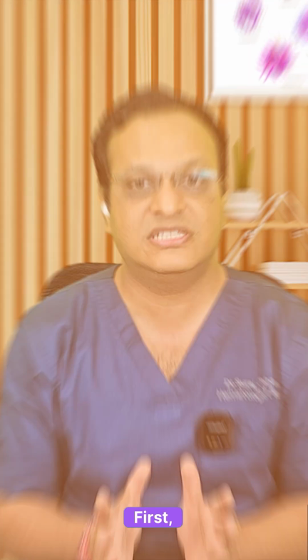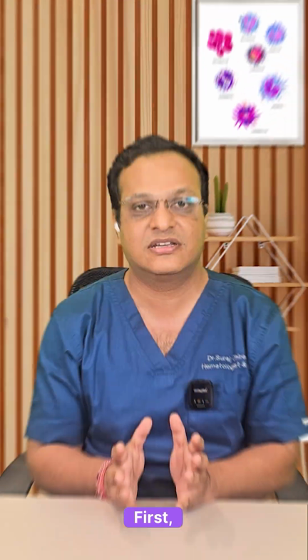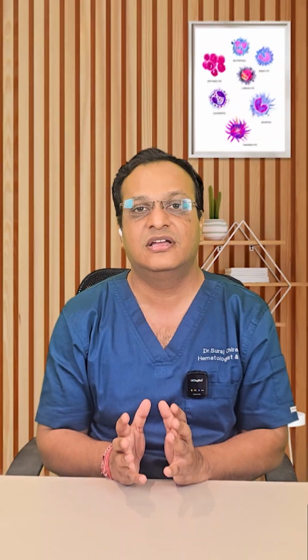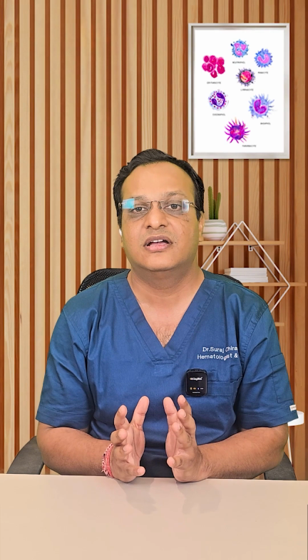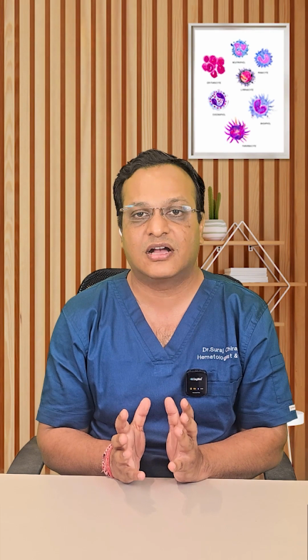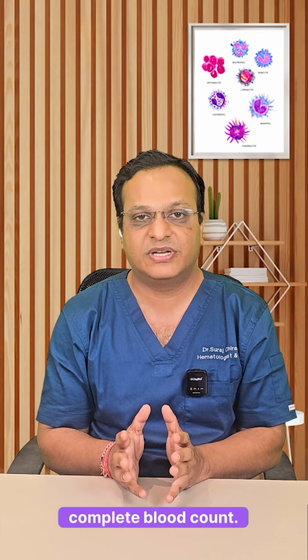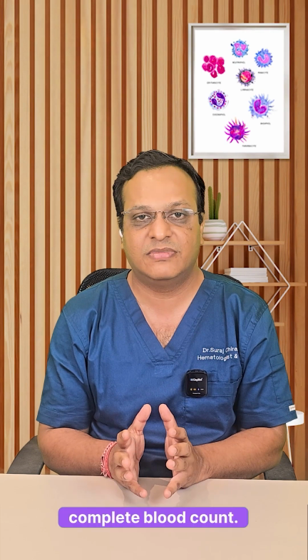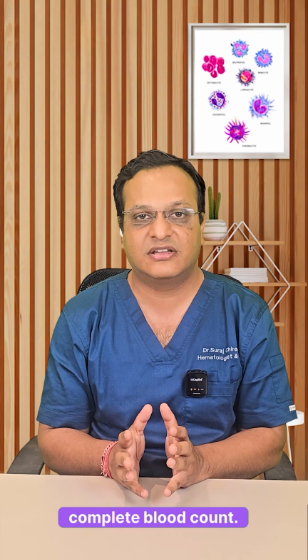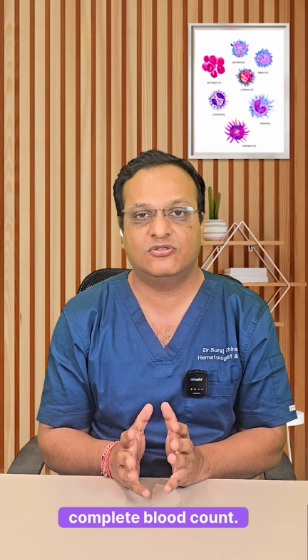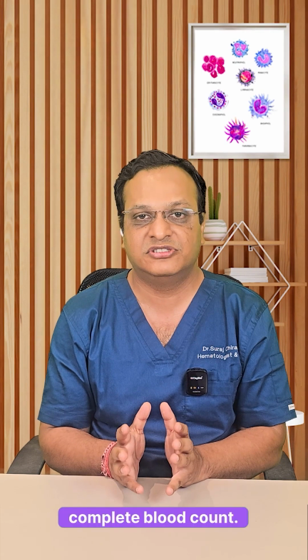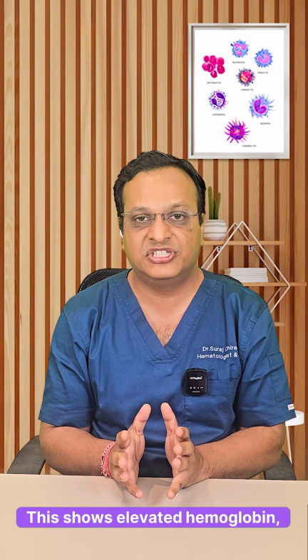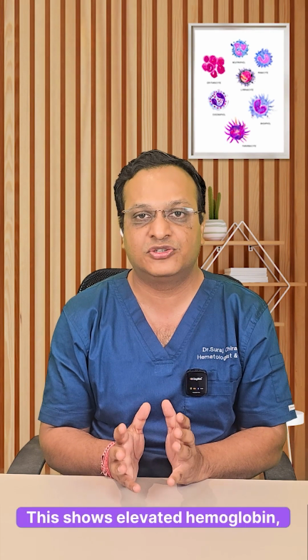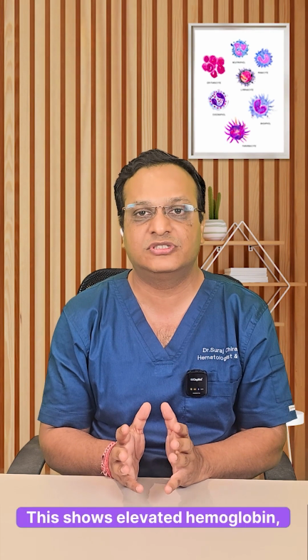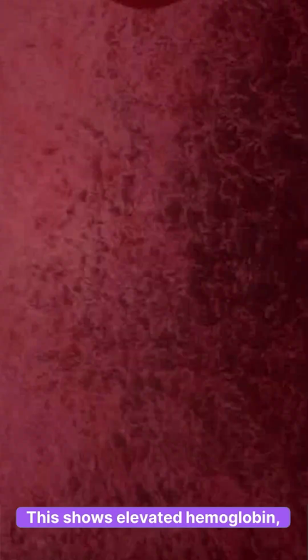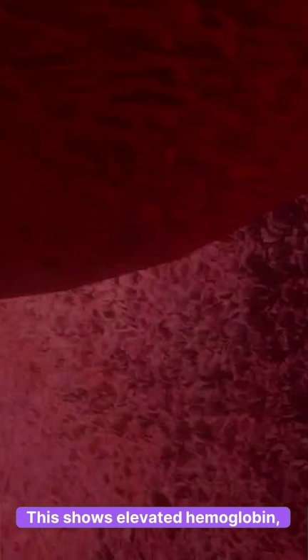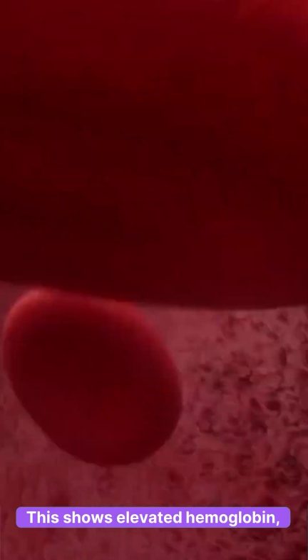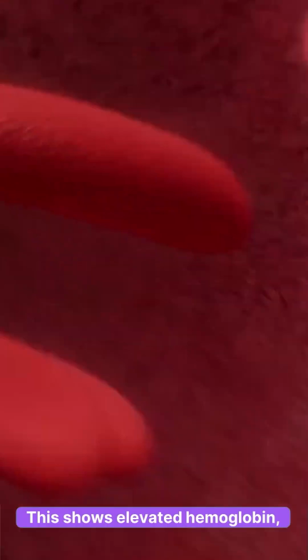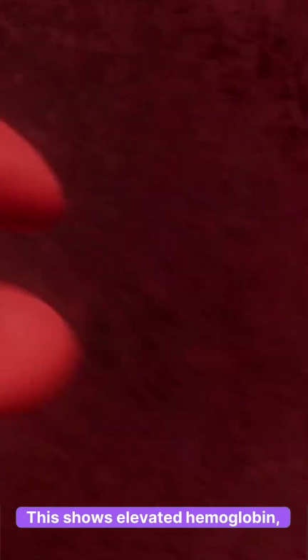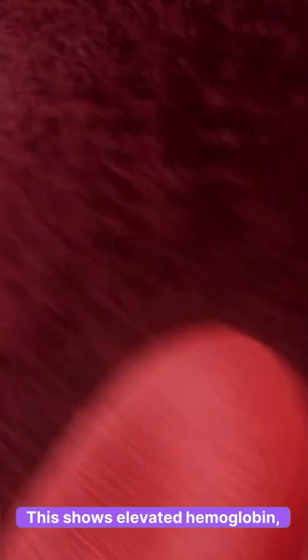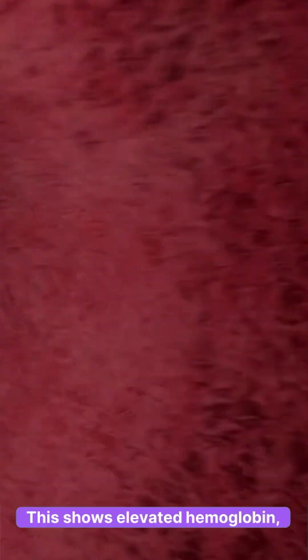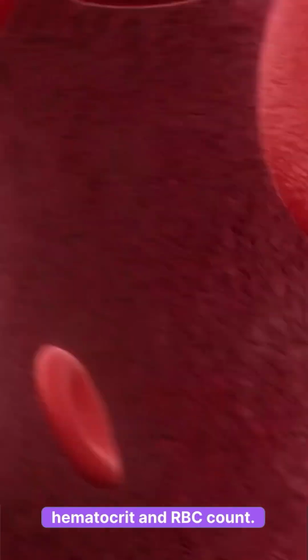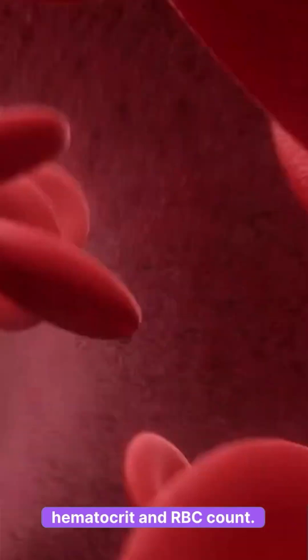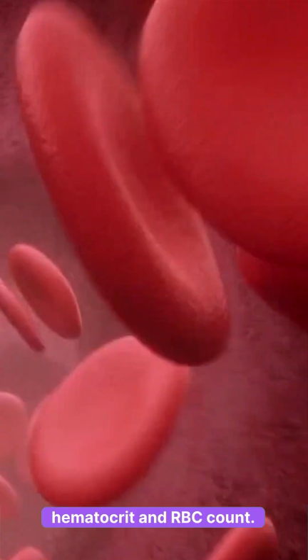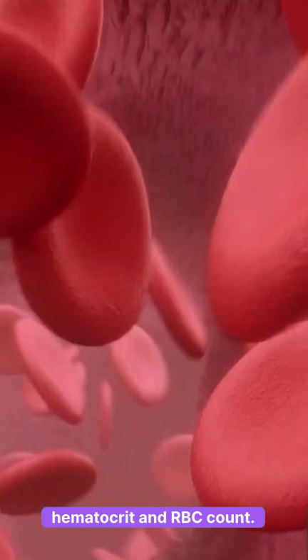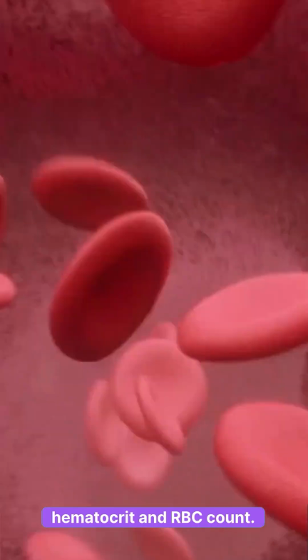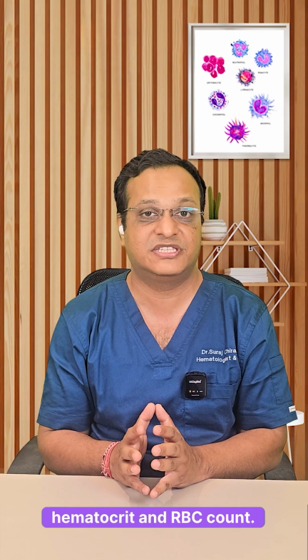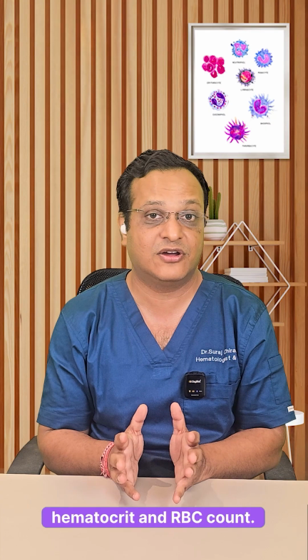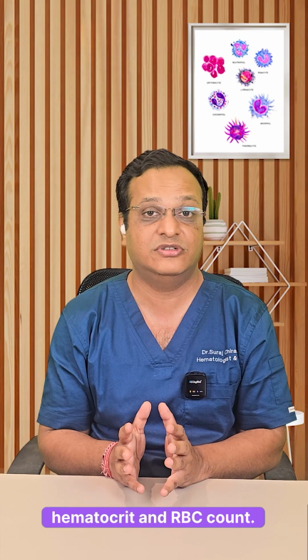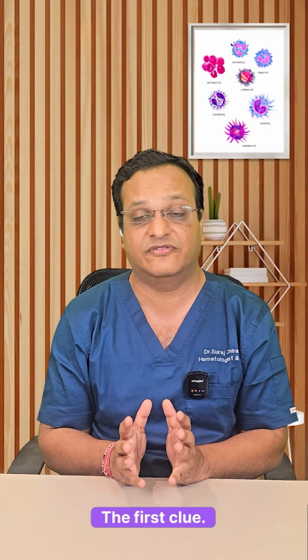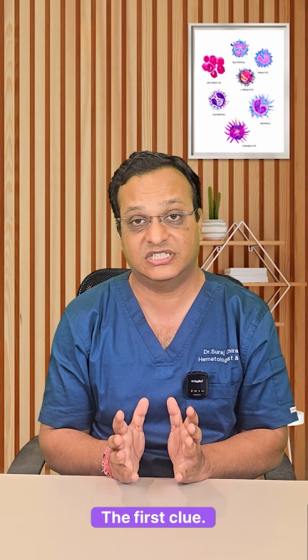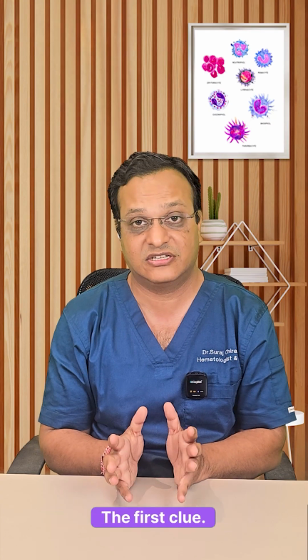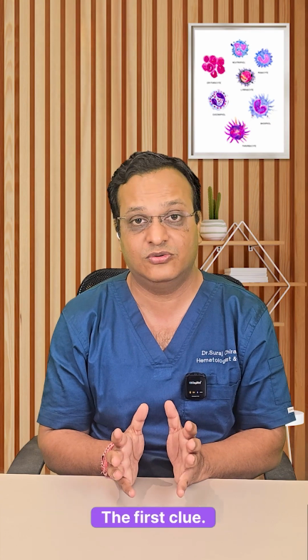1. Complete blood count — this shows elevated hemoglobin, hematocrit and RBC count. This is the first clue.